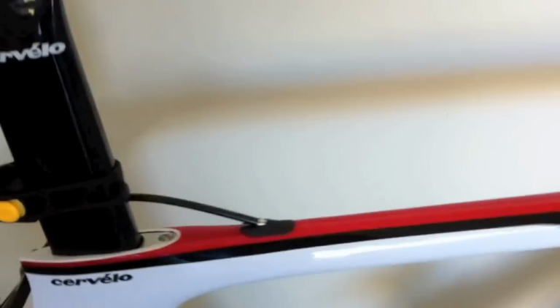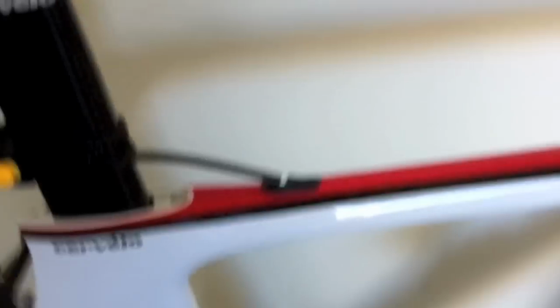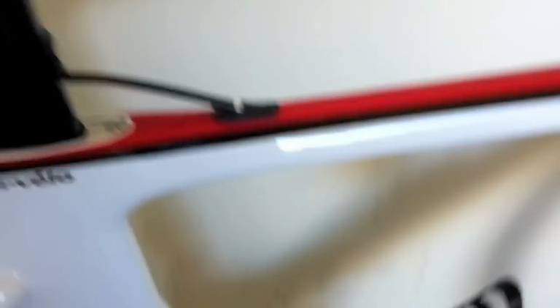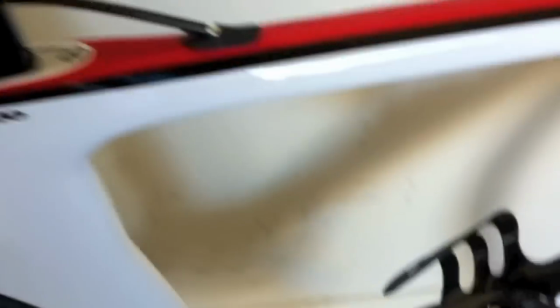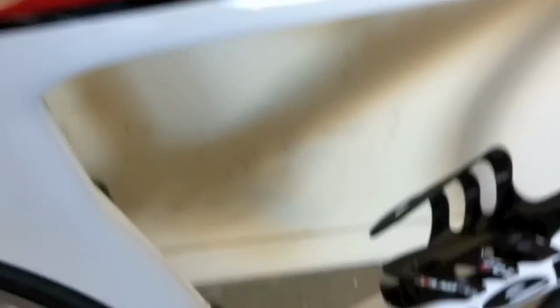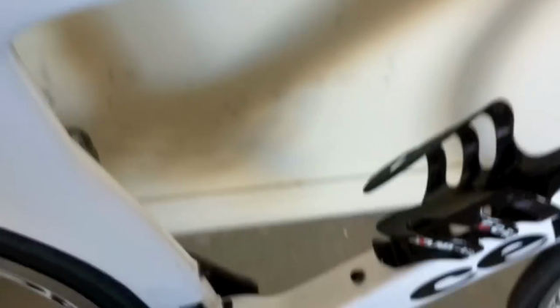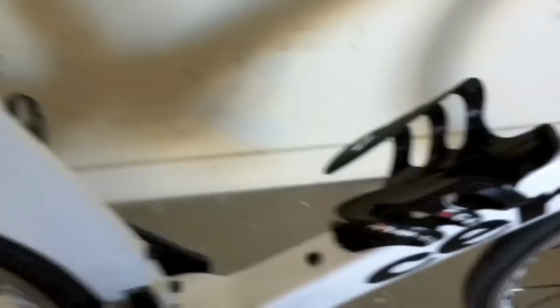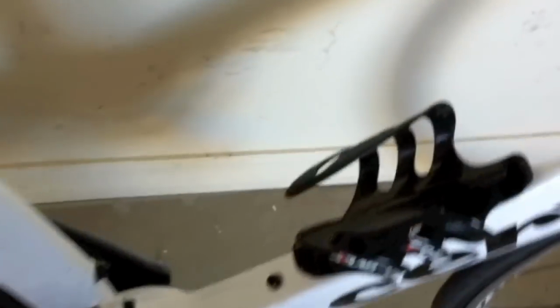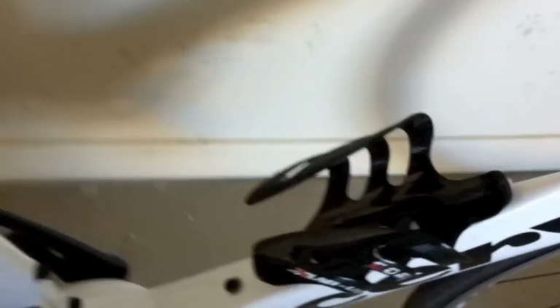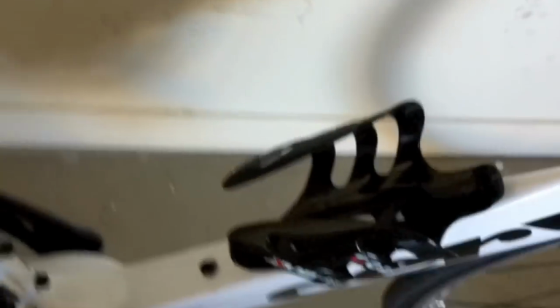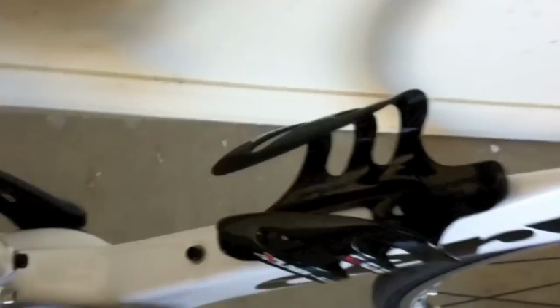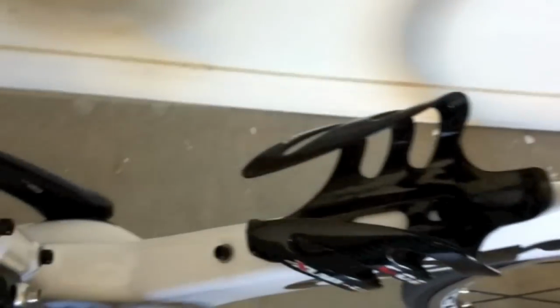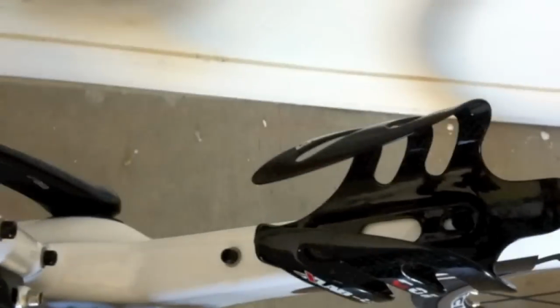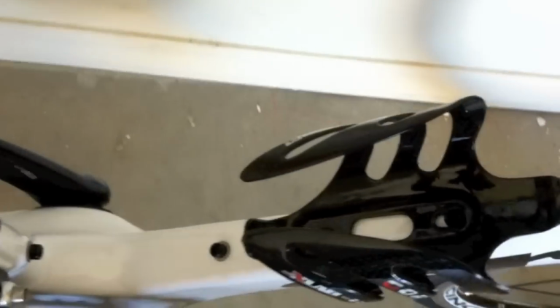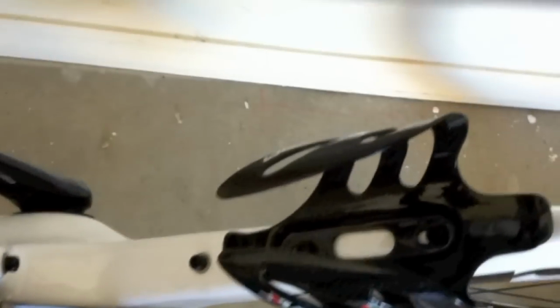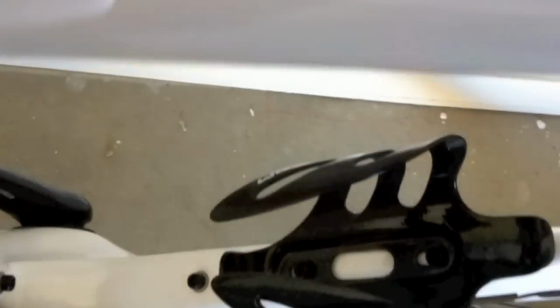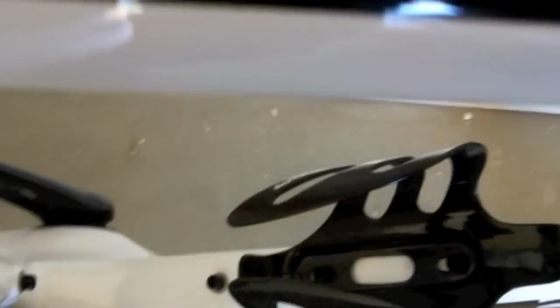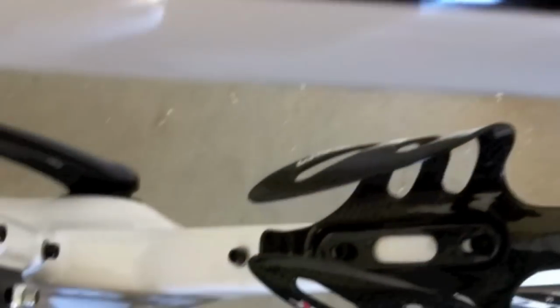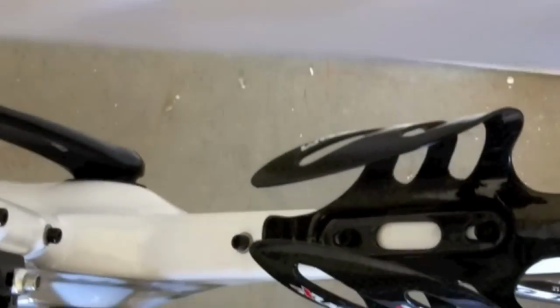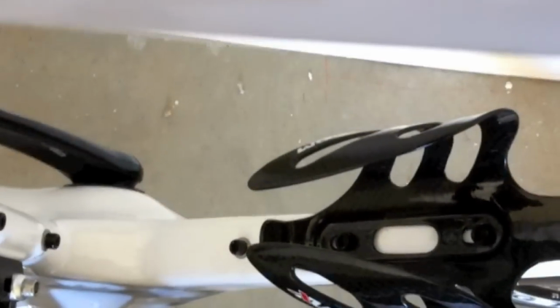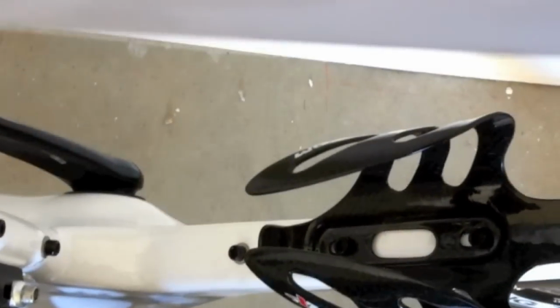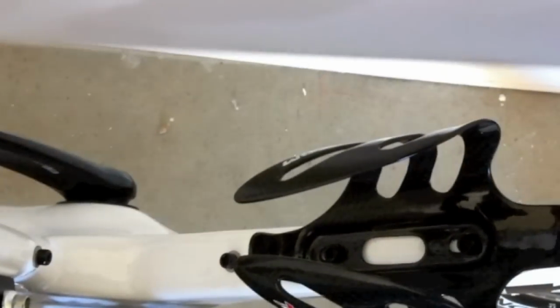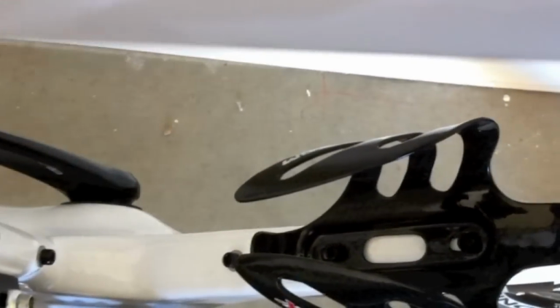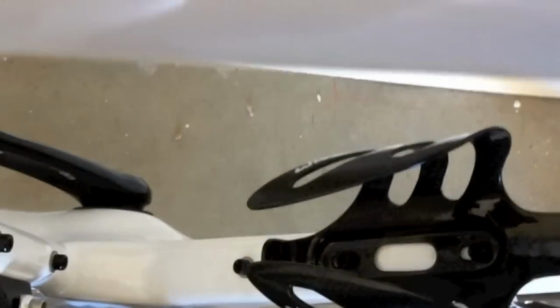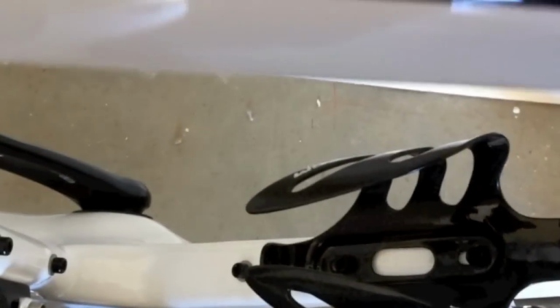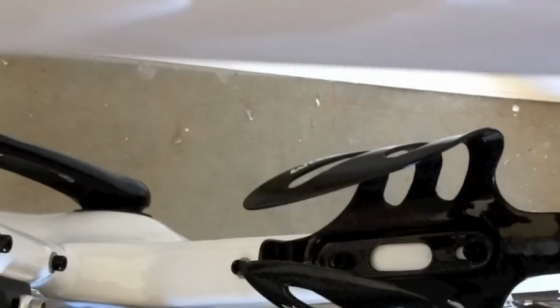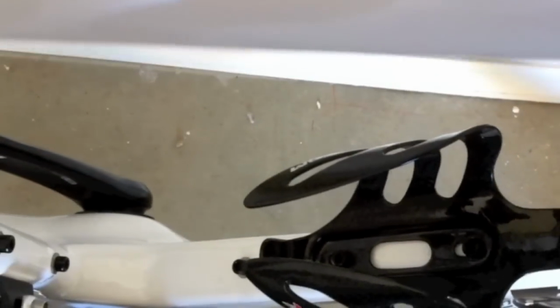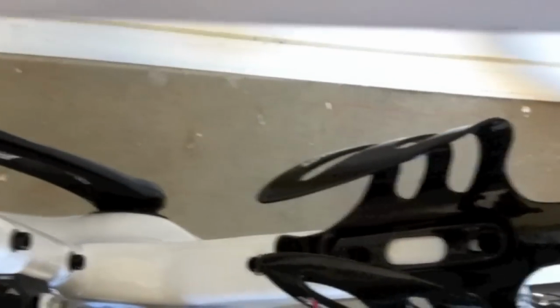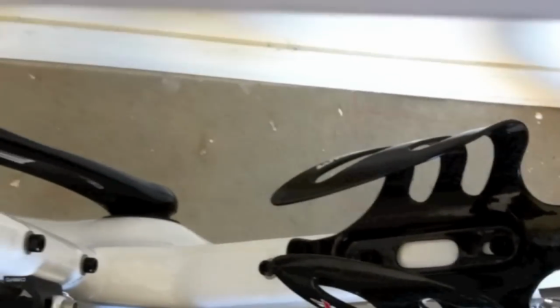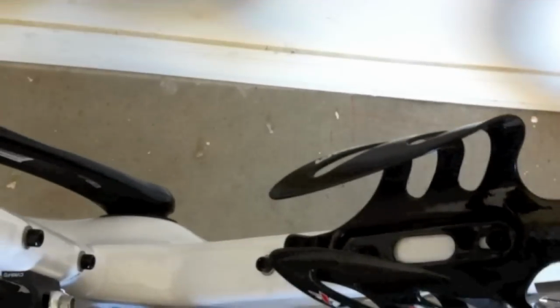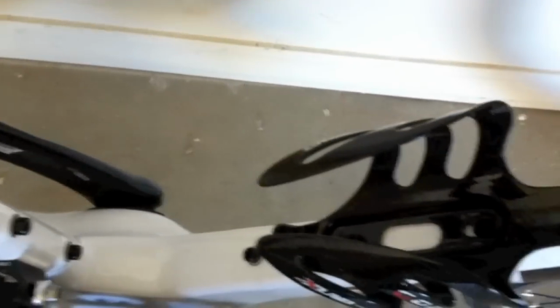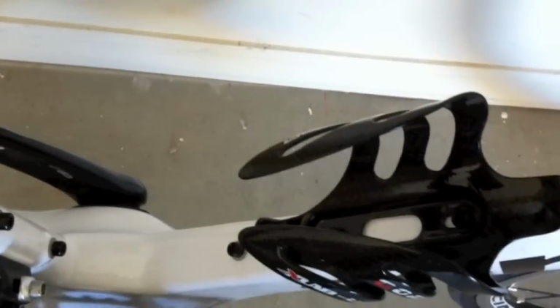Instead of the standard two holes on the downtube, the S5 has three holes for bottle cages.